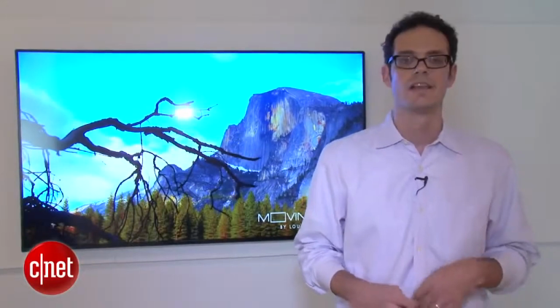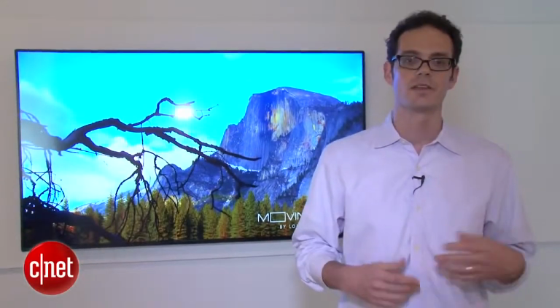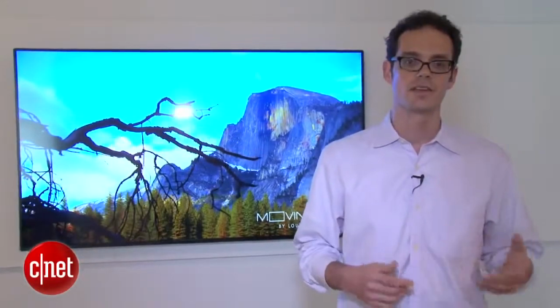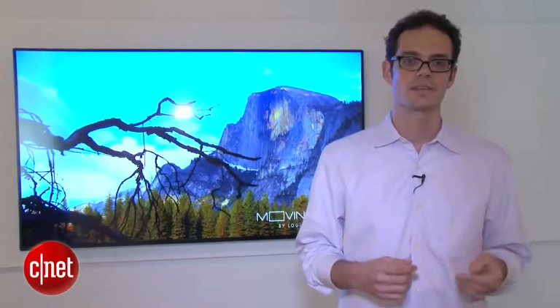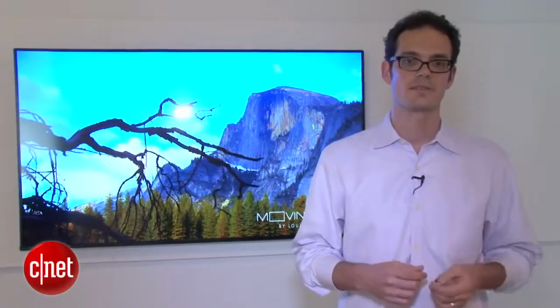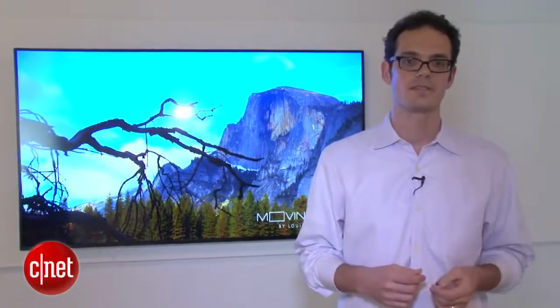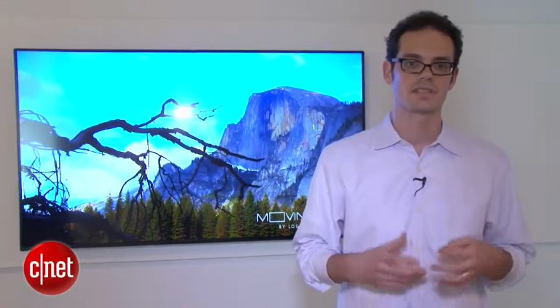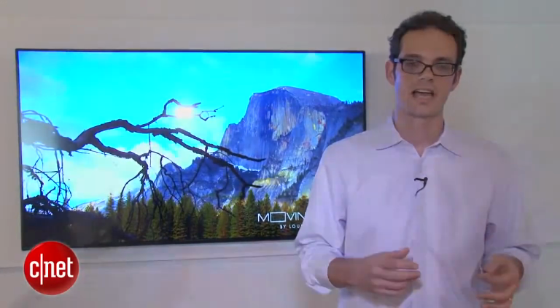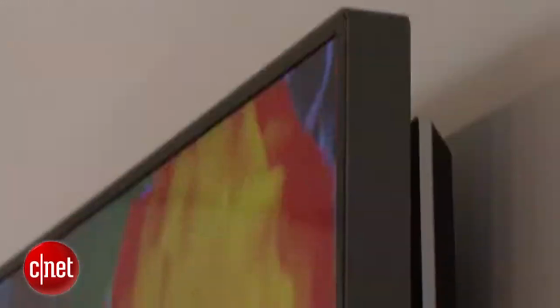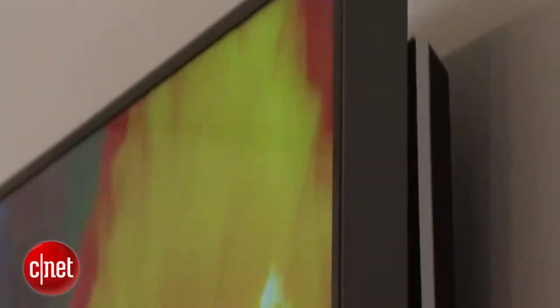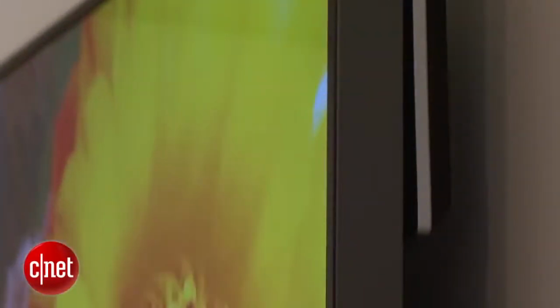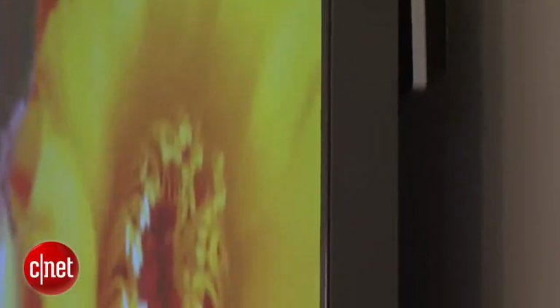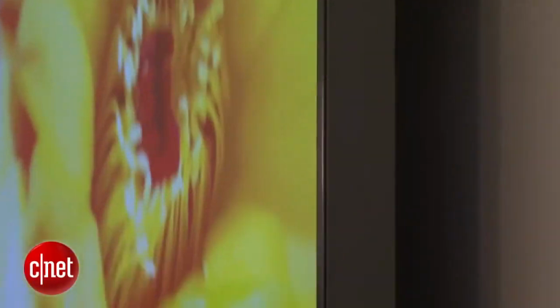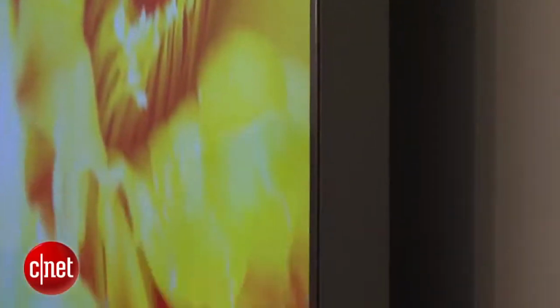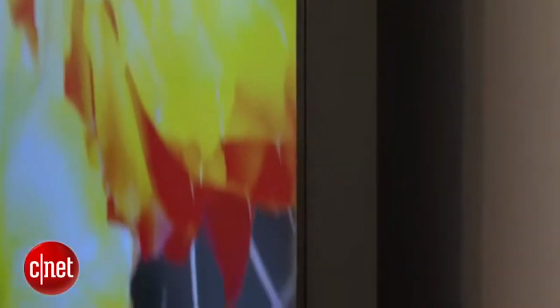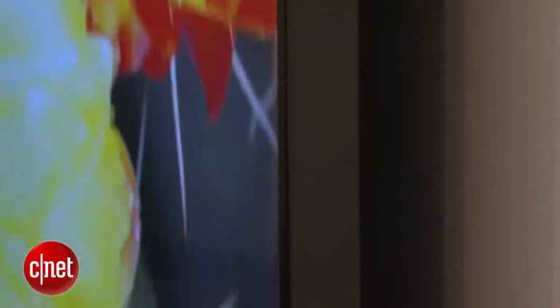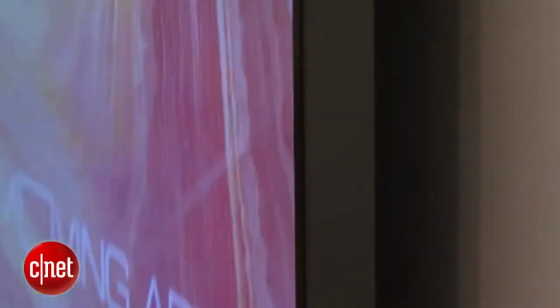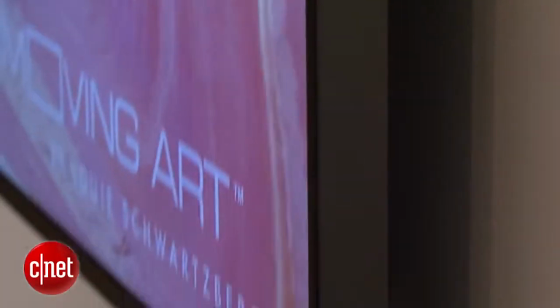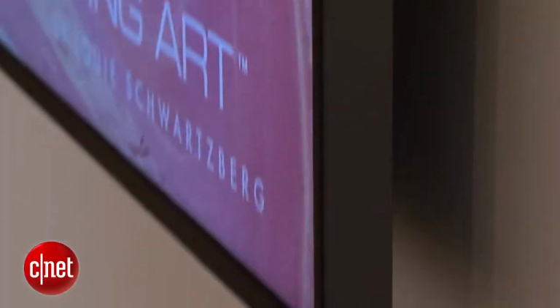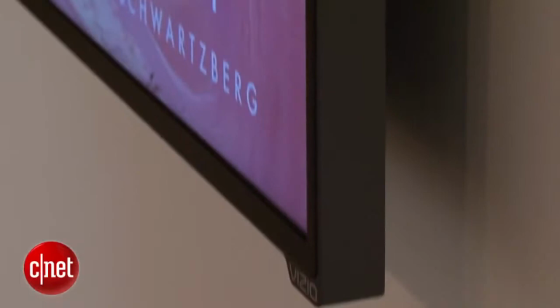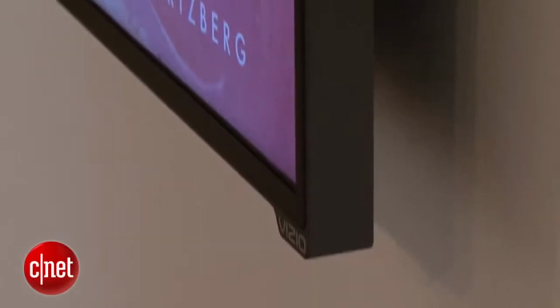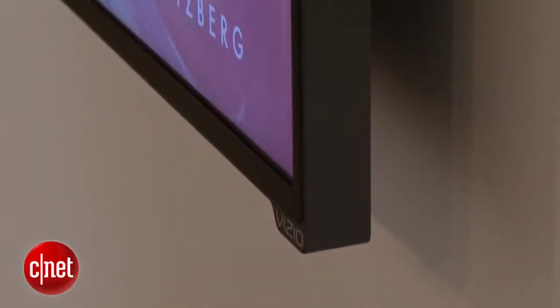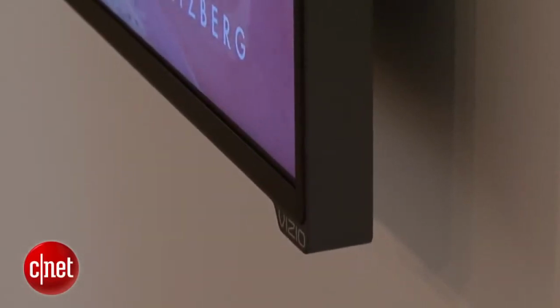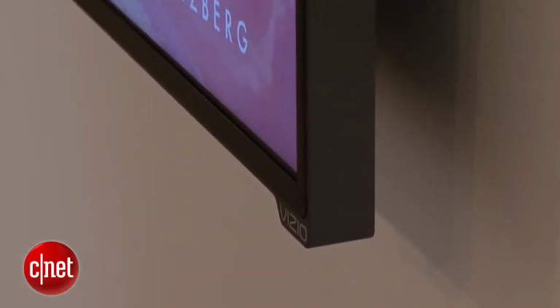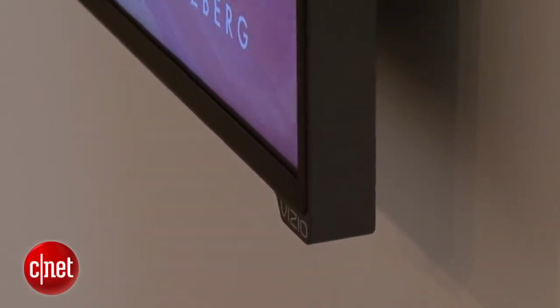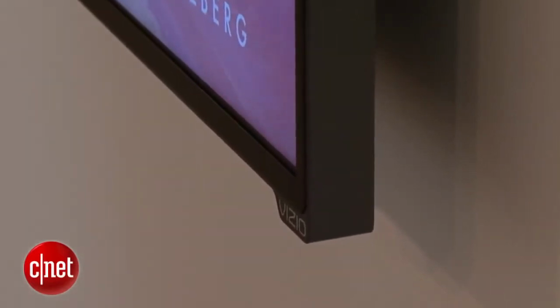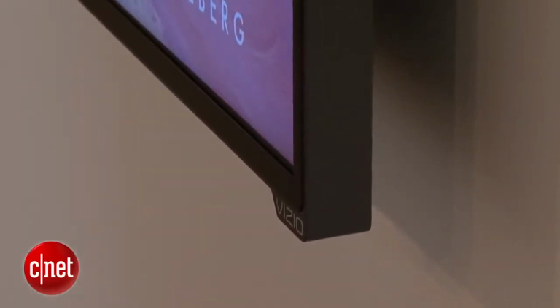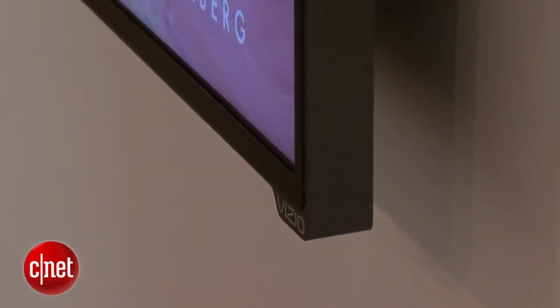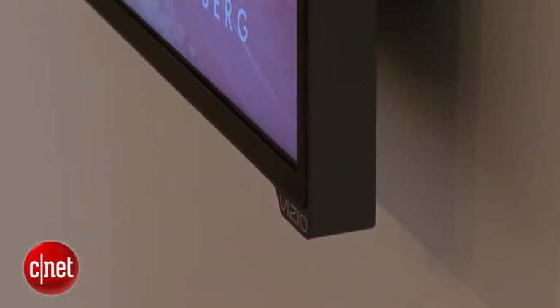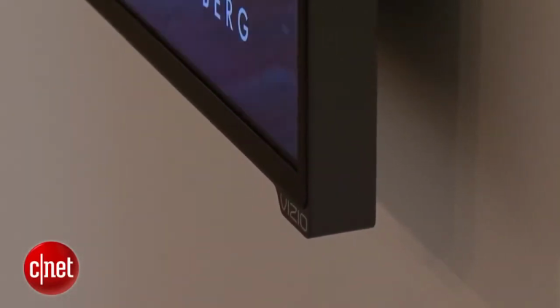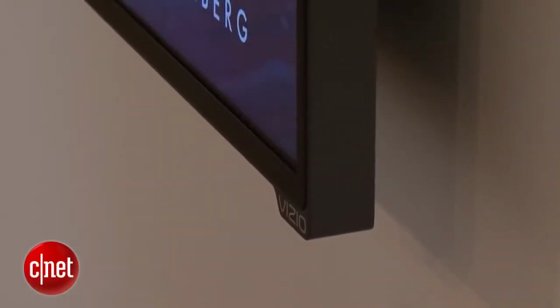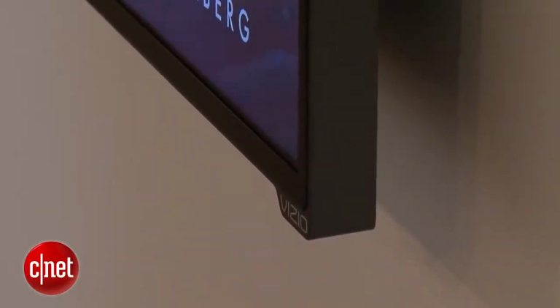The other nice thing about this TV is the styling. It does look a lot like the M-Series around the edge. It's got a very thin bezel, and it looks pretty much like all picture.